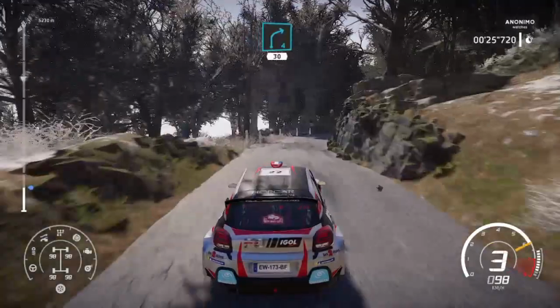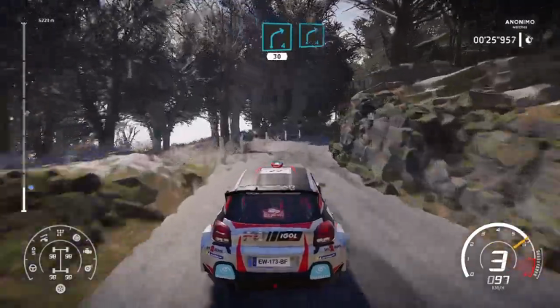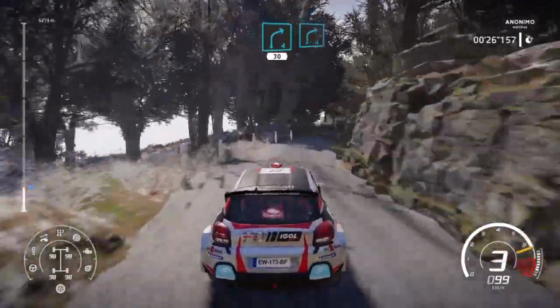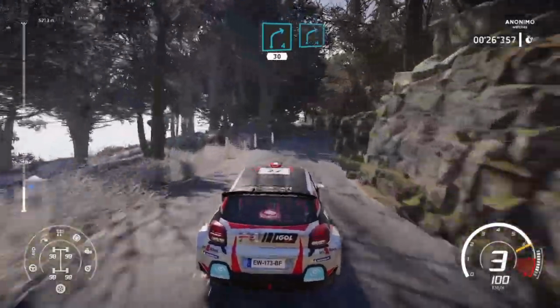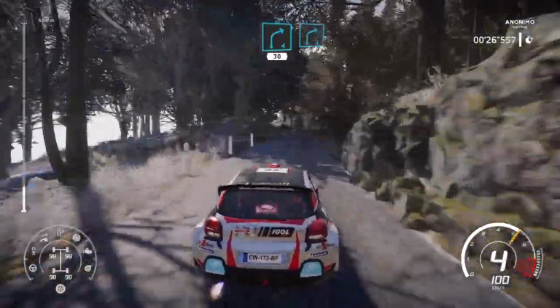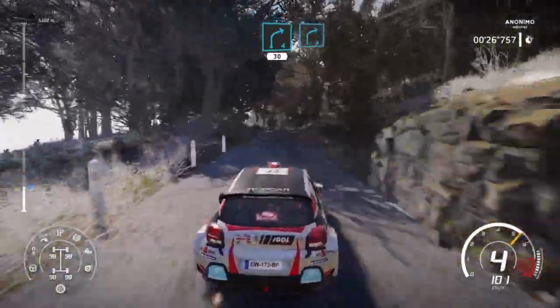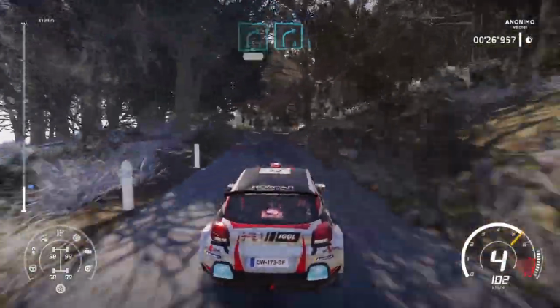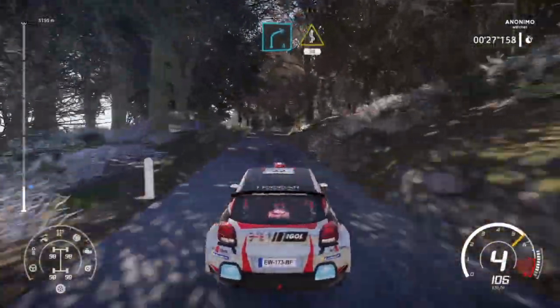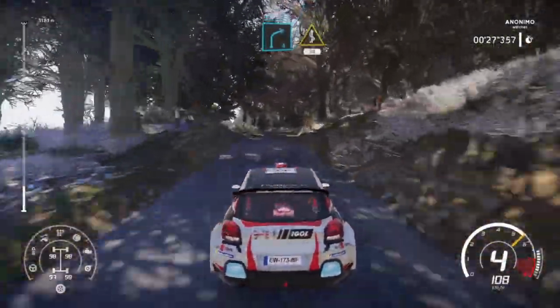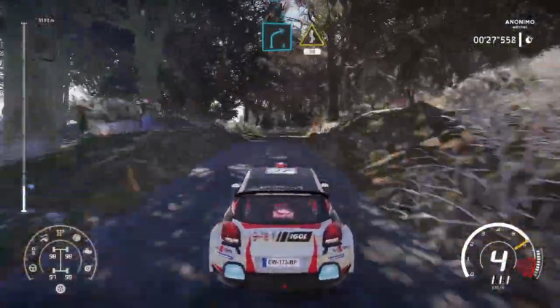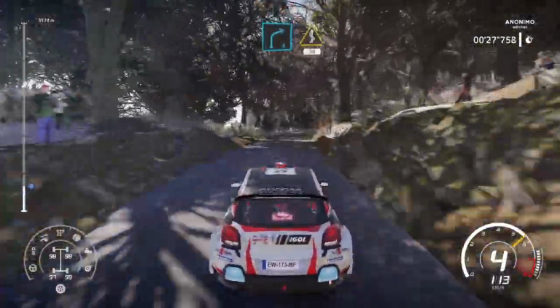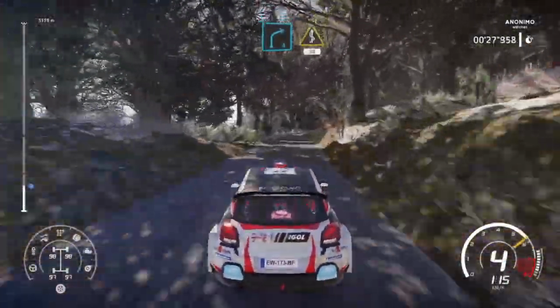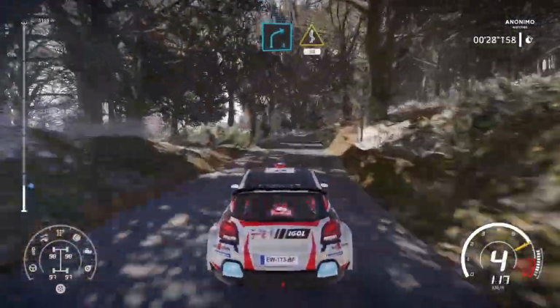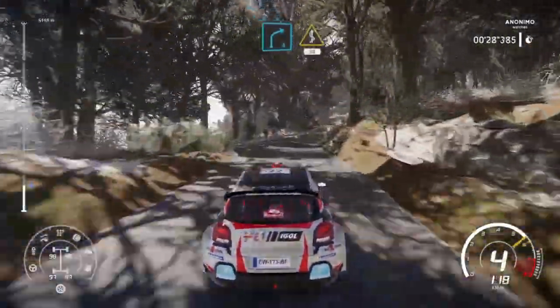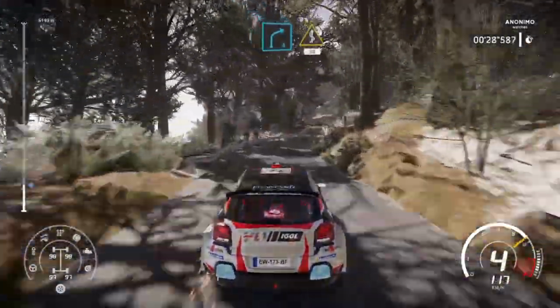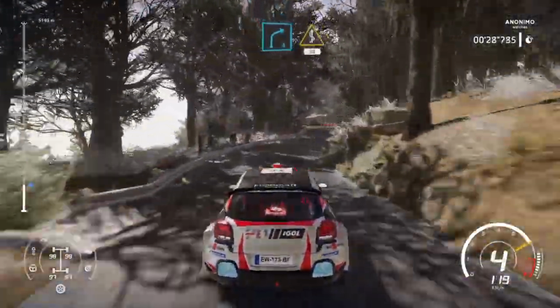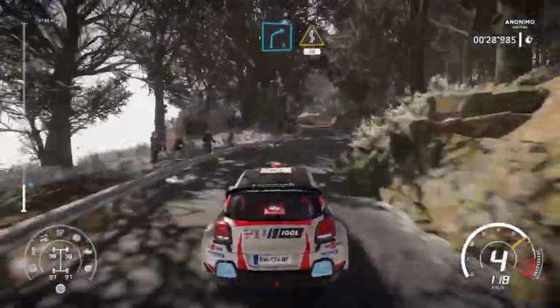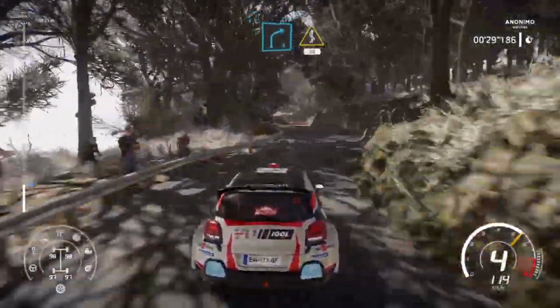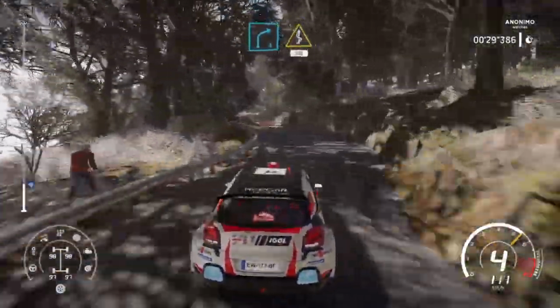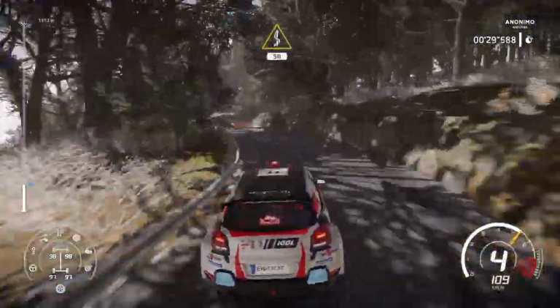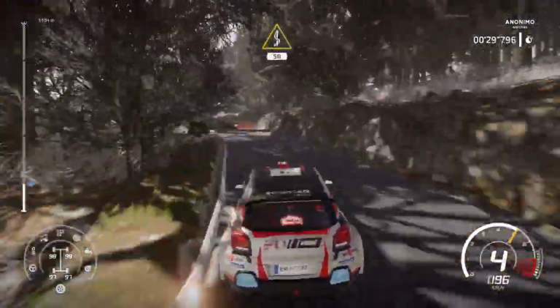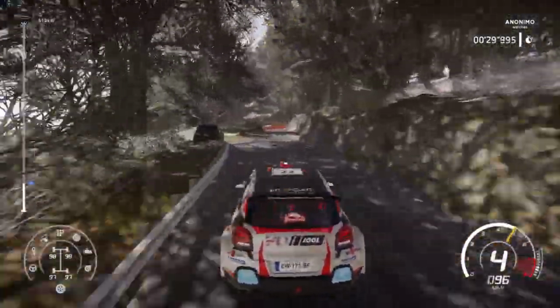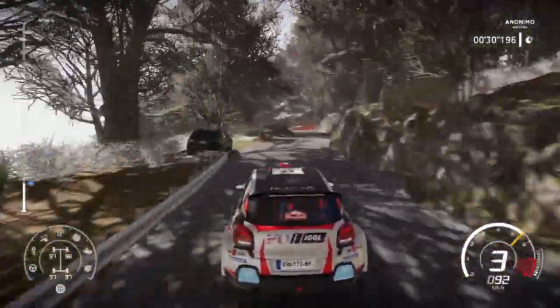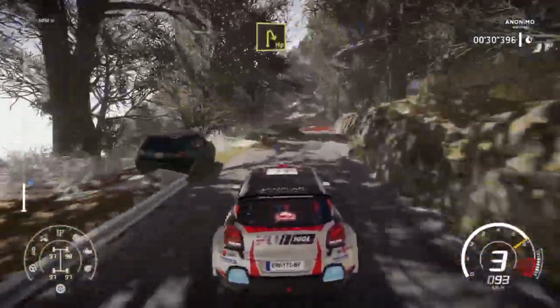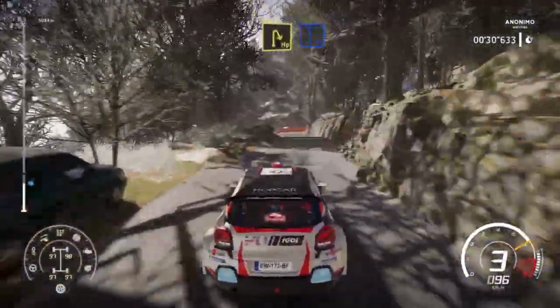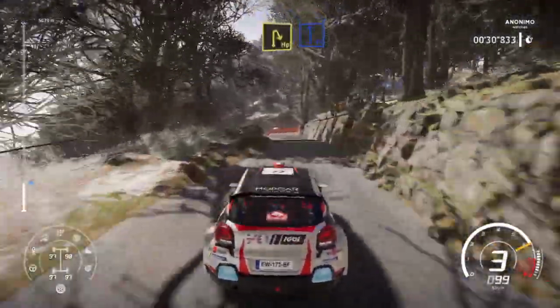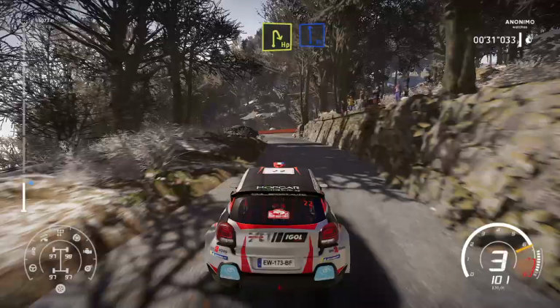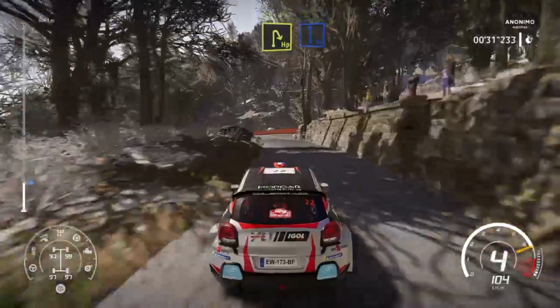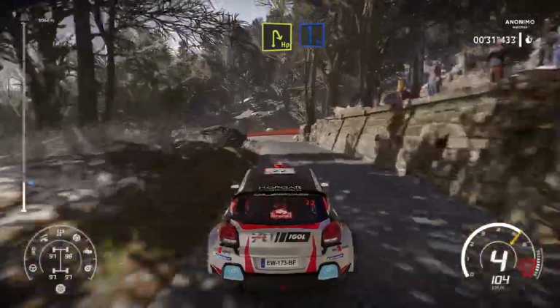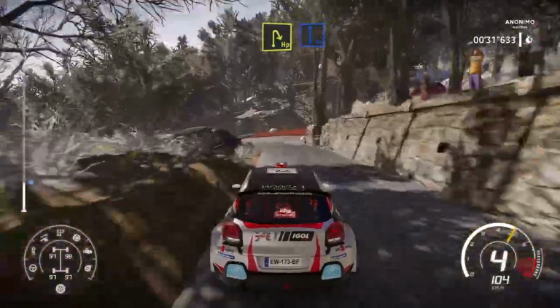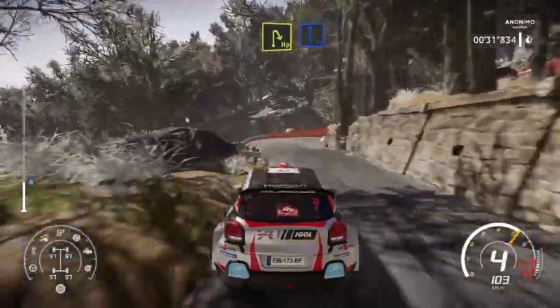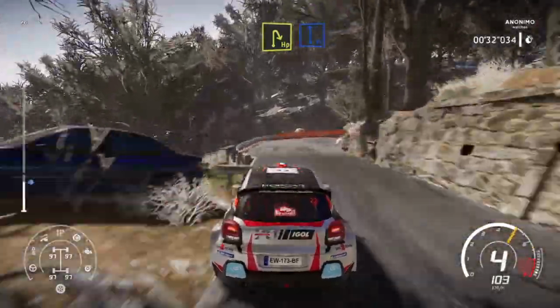Right 4, short. Into kinks, 50. Brake, hairpin right into flat left.